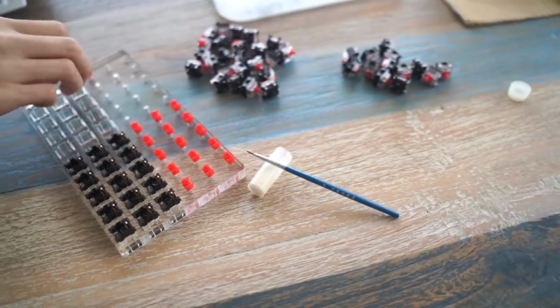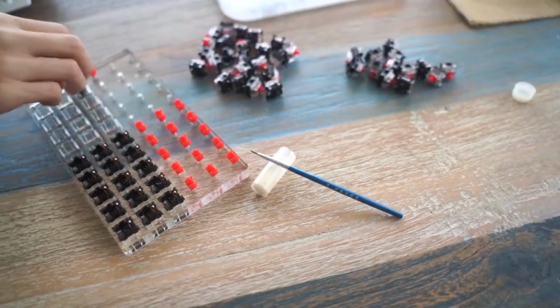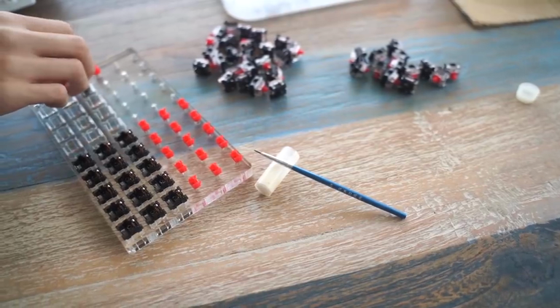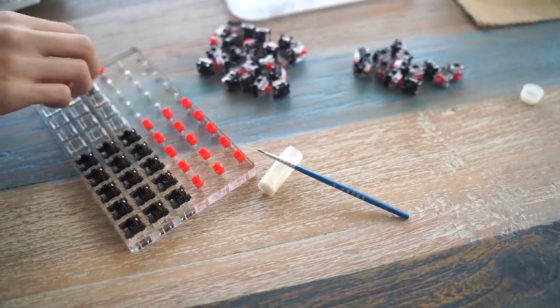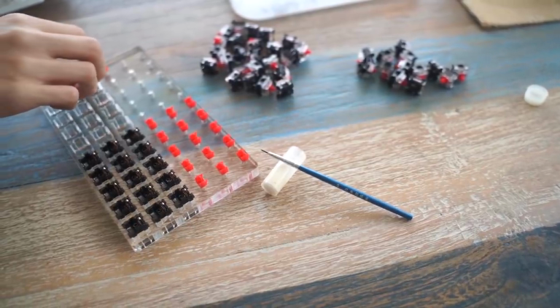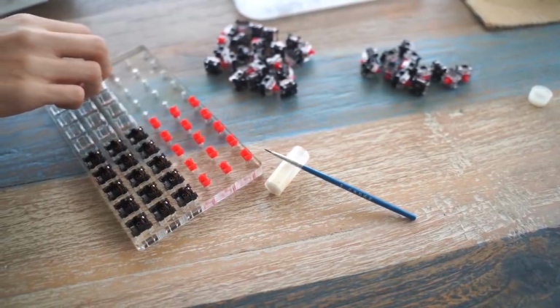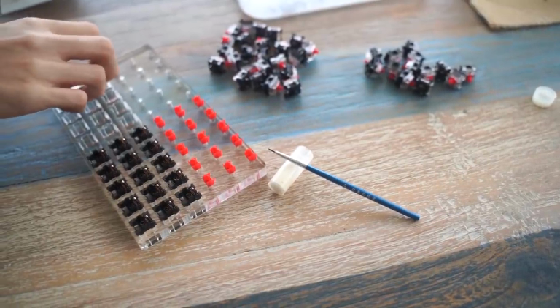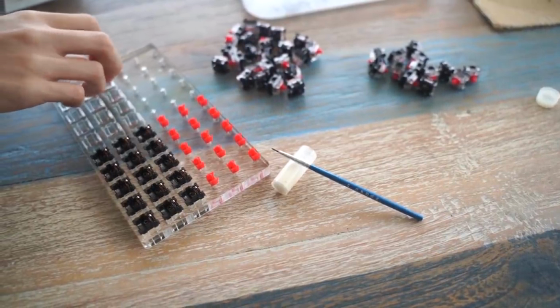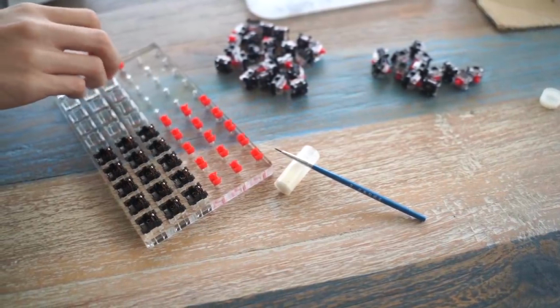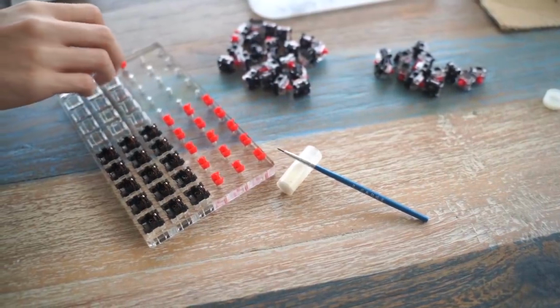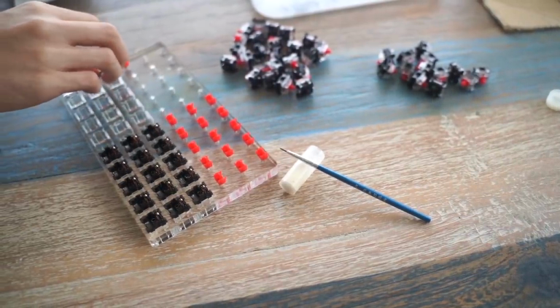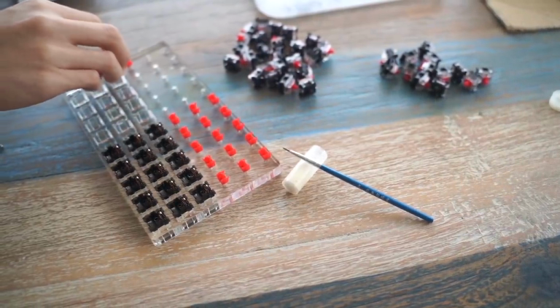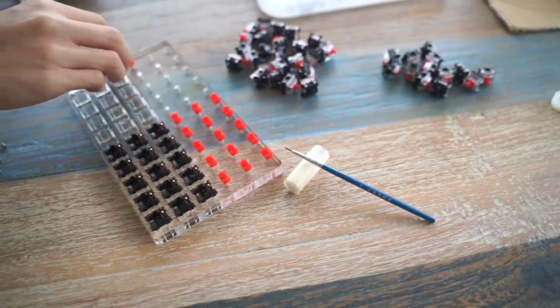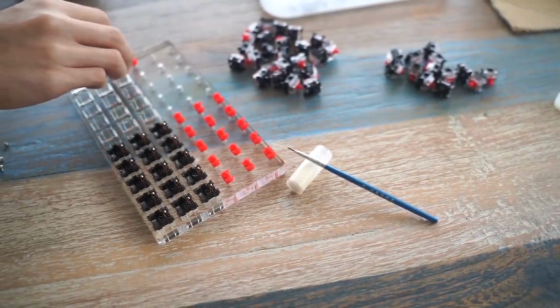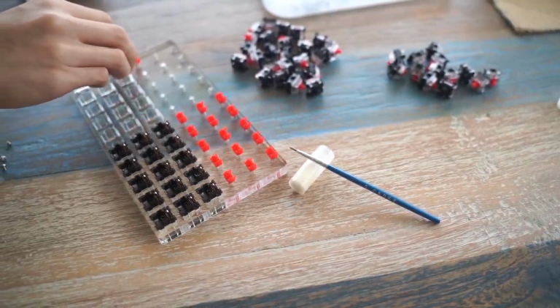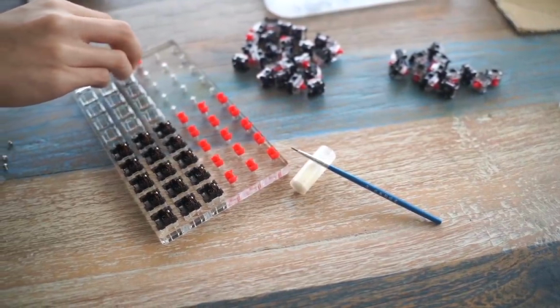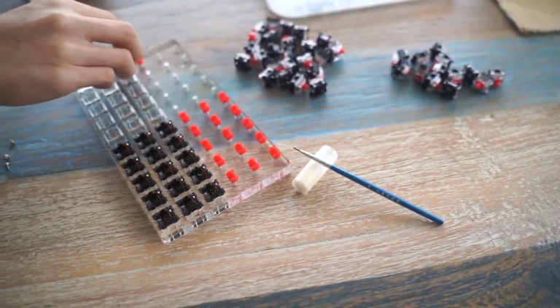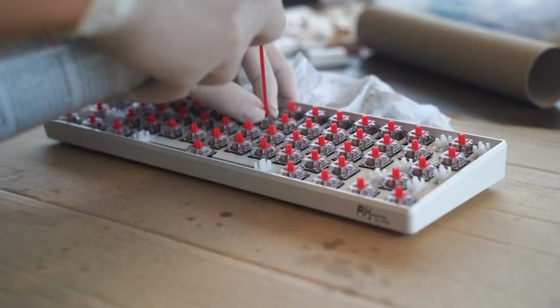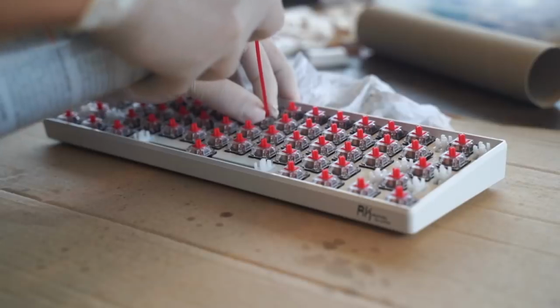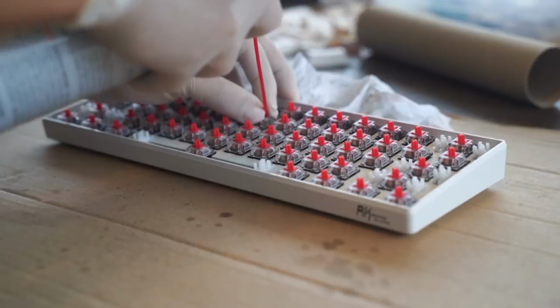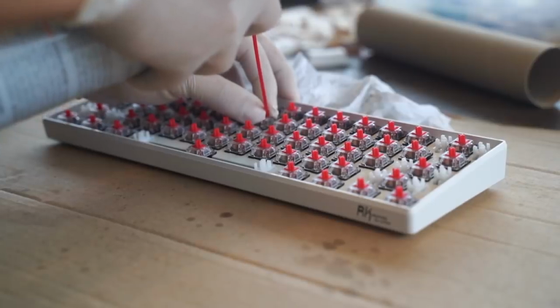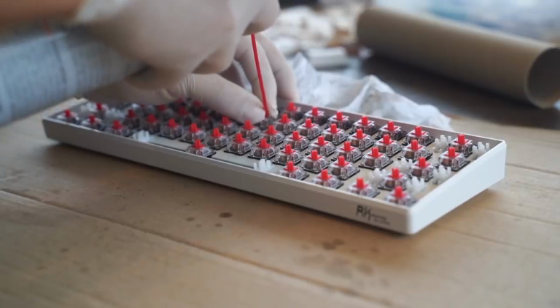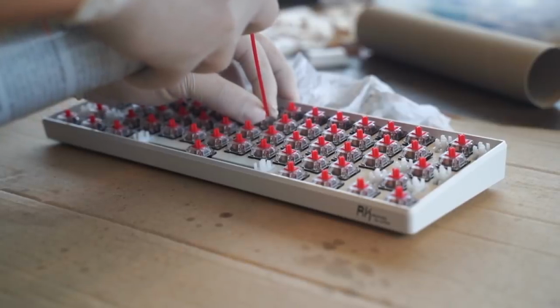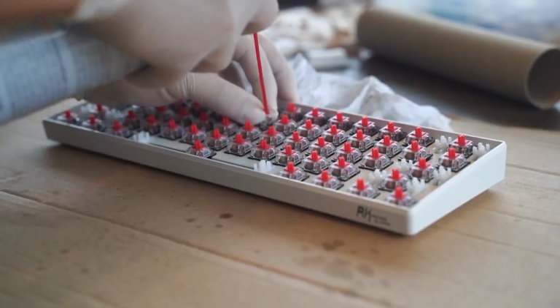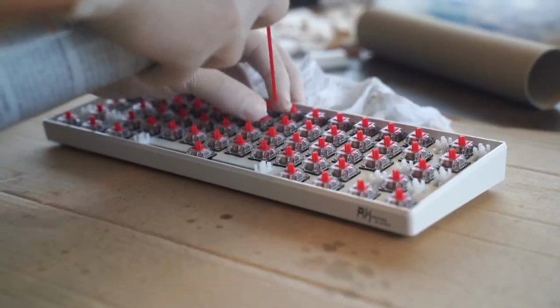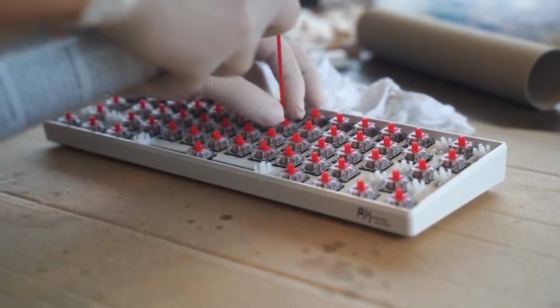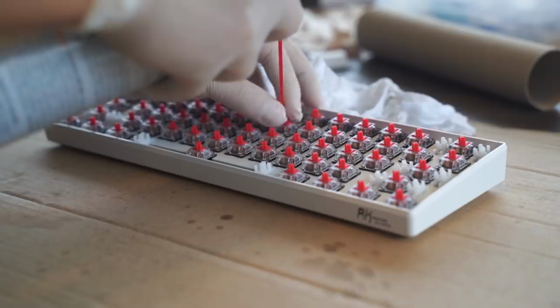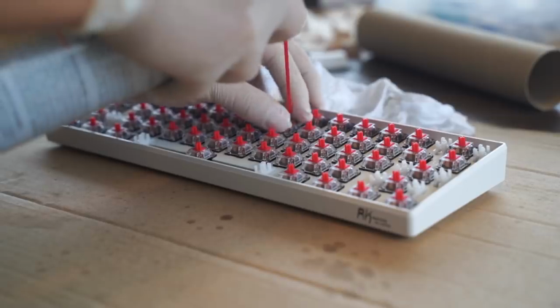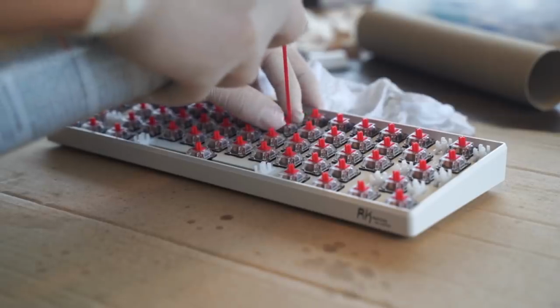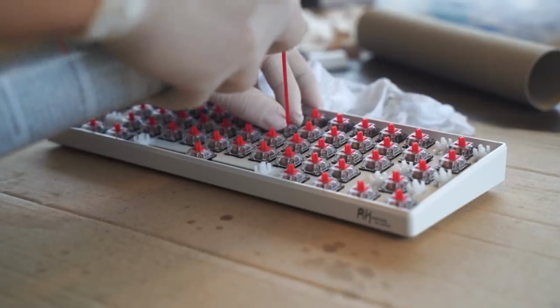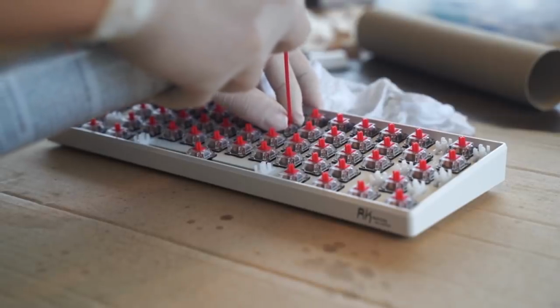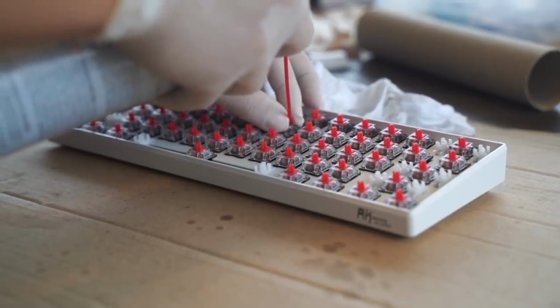Next, I'm going to lube one traditionally by using a brush and lube. And for the last keyboard, I'll be using the new technique — spray lubing.